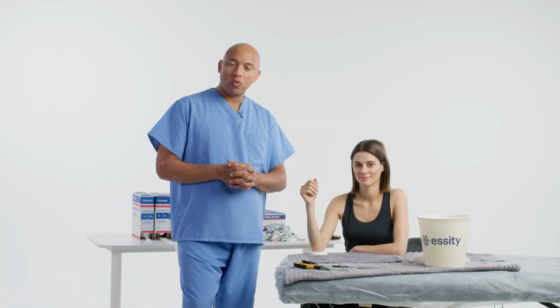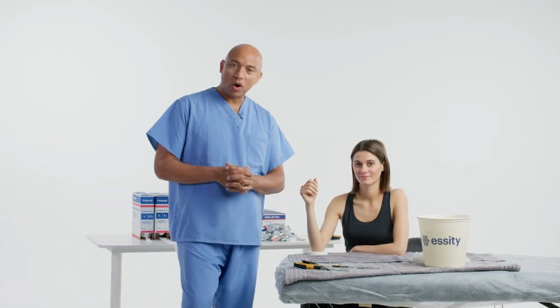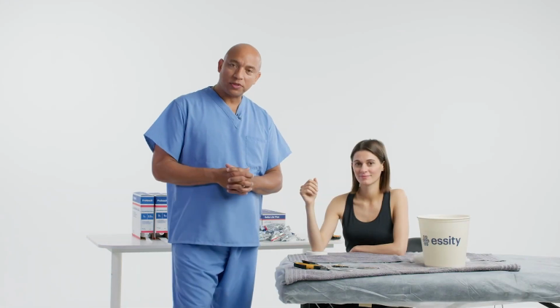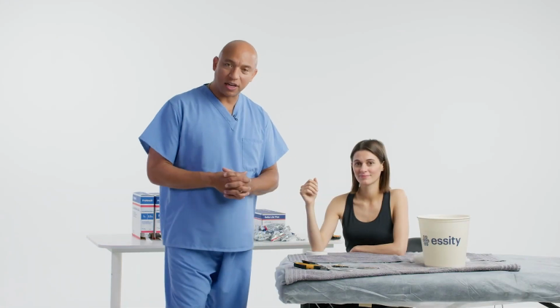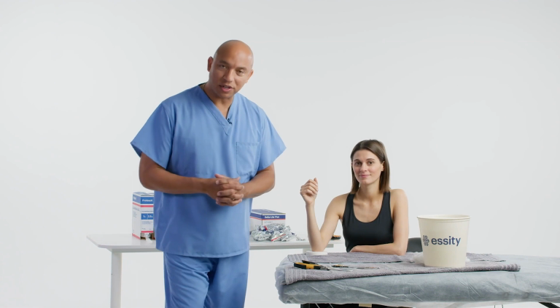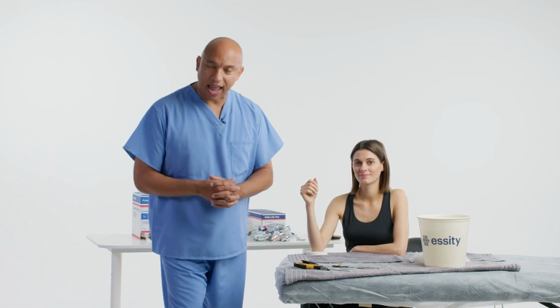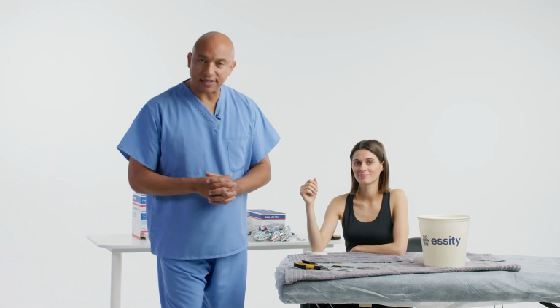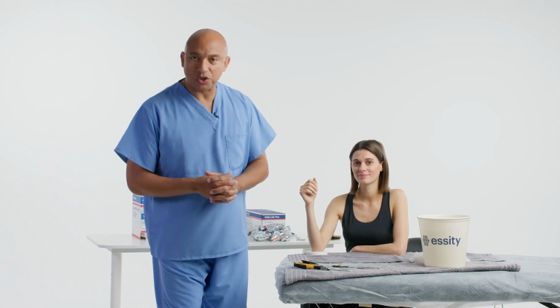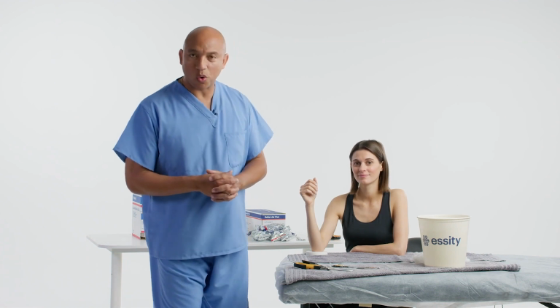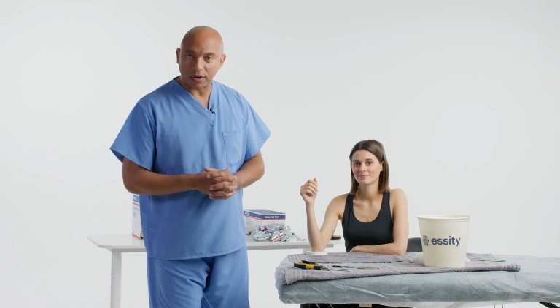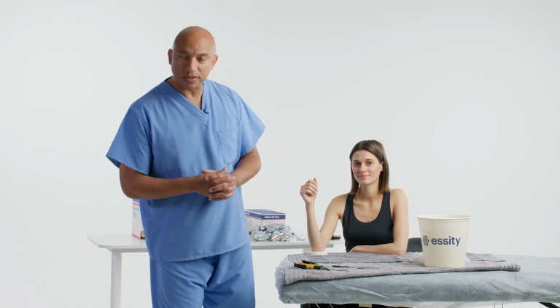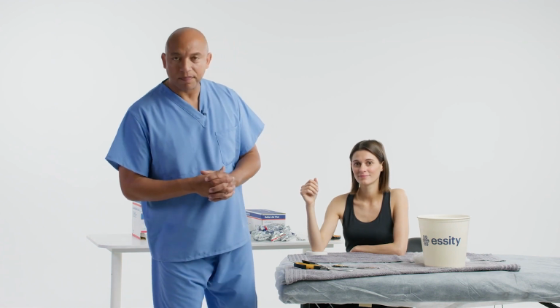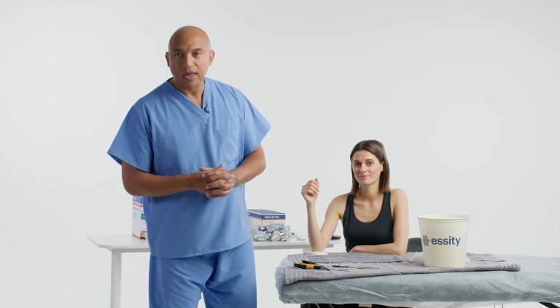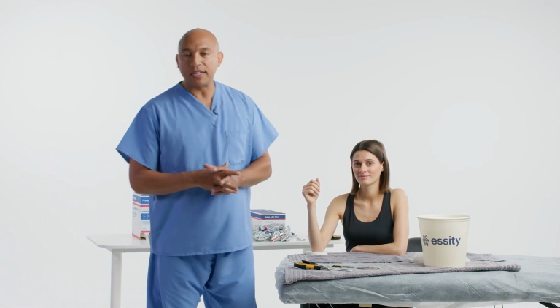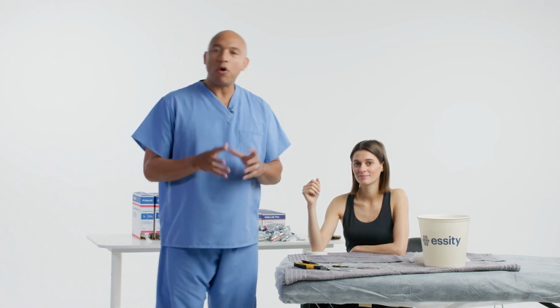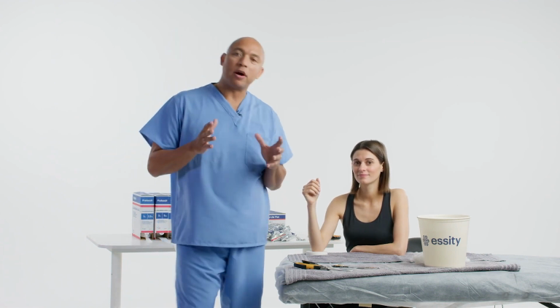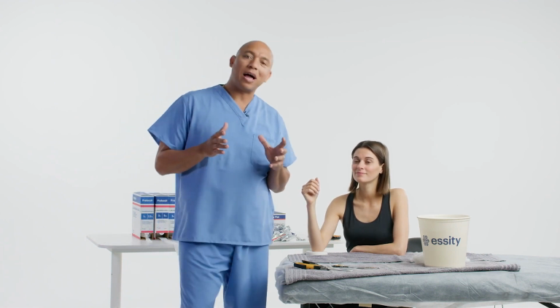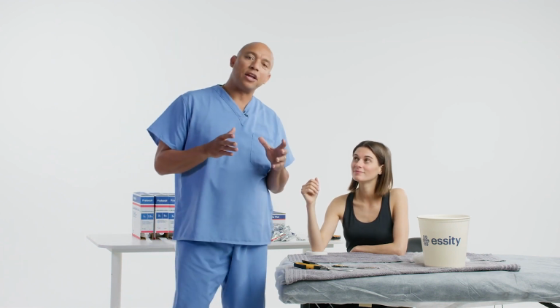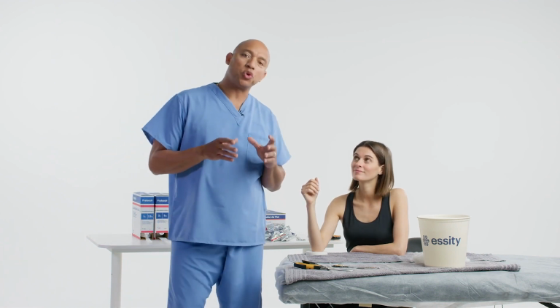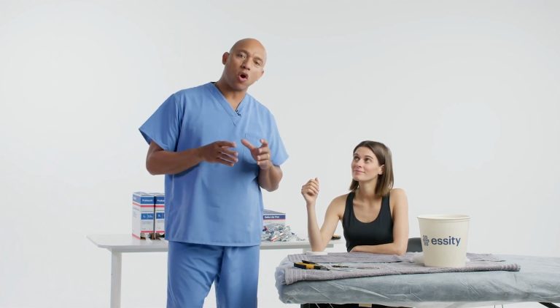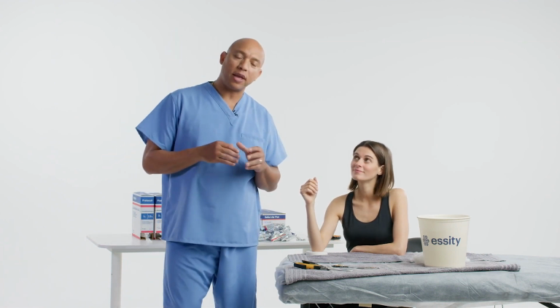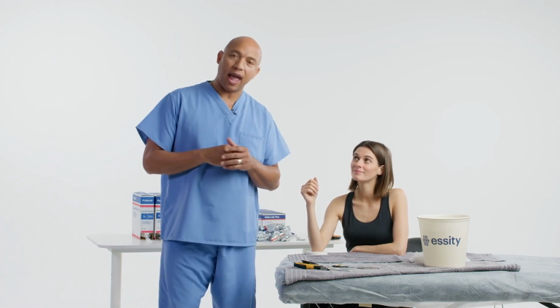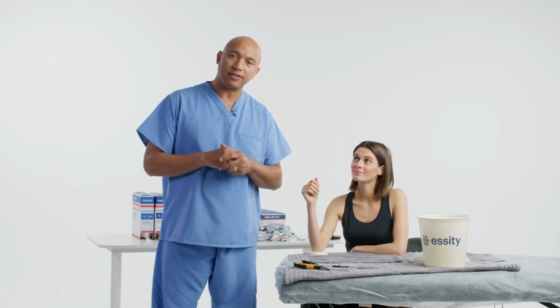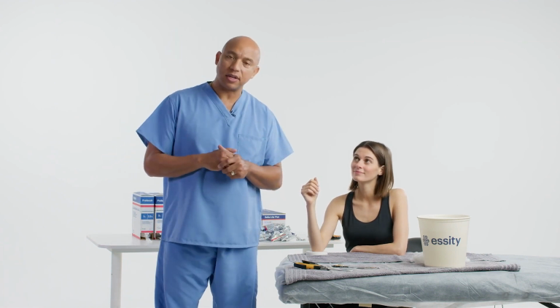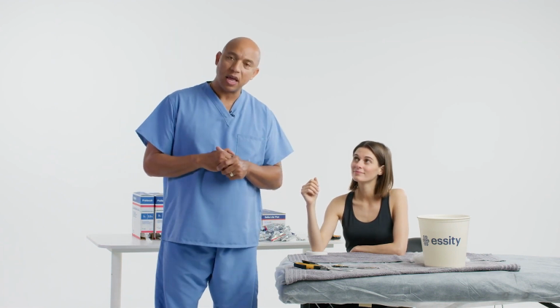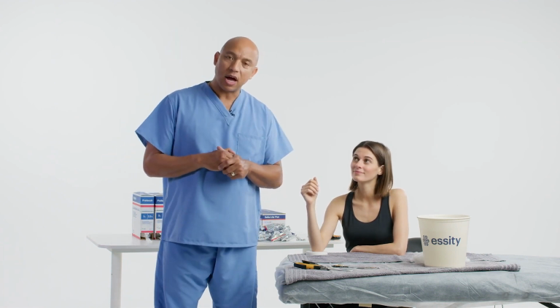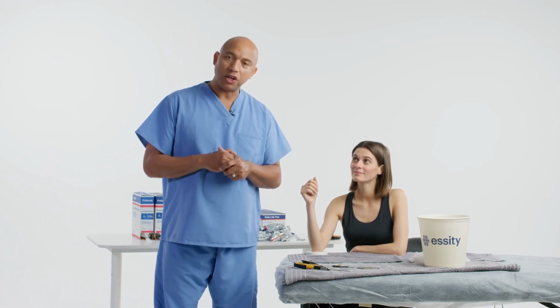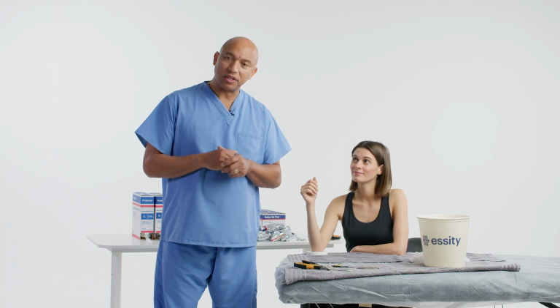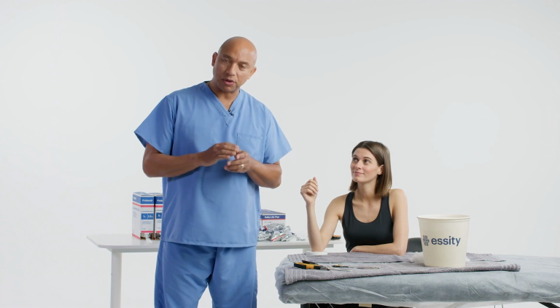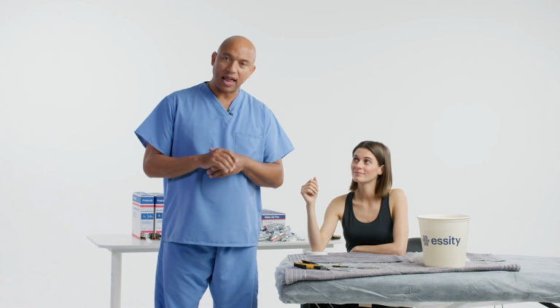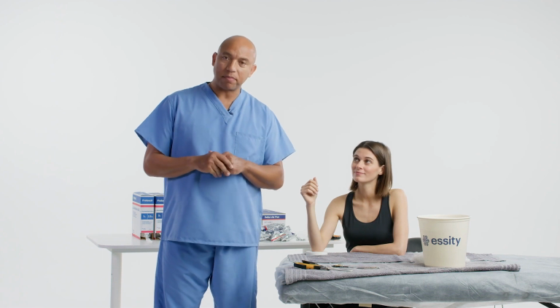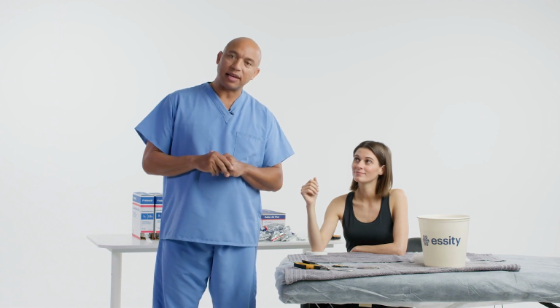Welcome to DeltaCast Tutorials. Today, I'll be applying a short arm cast using DeltaLite Plus.